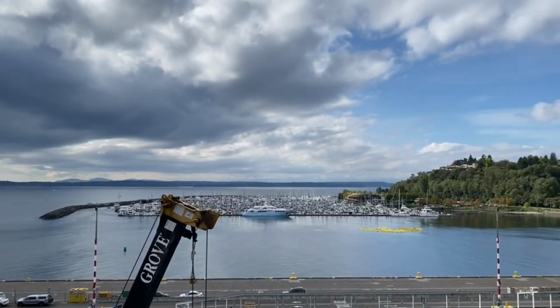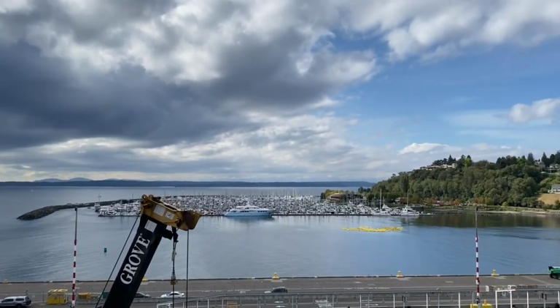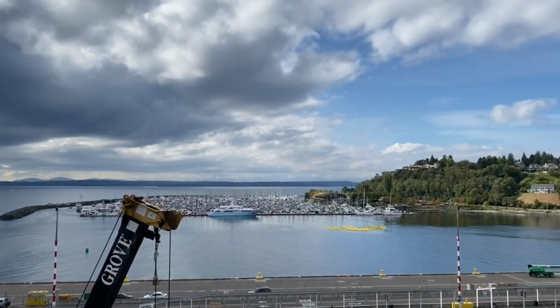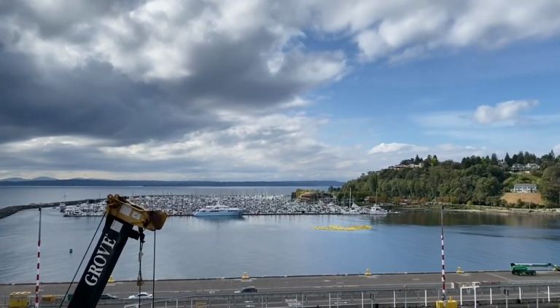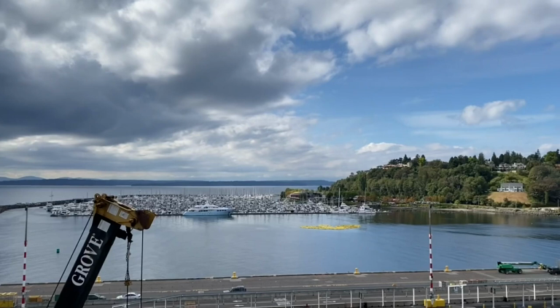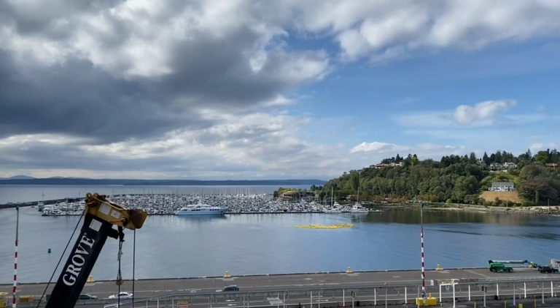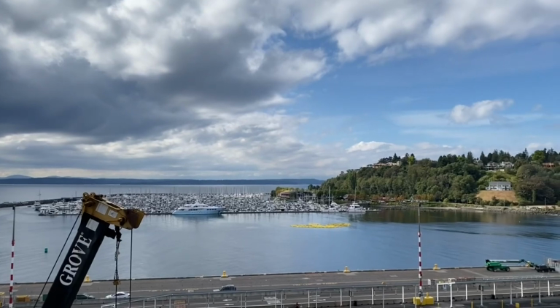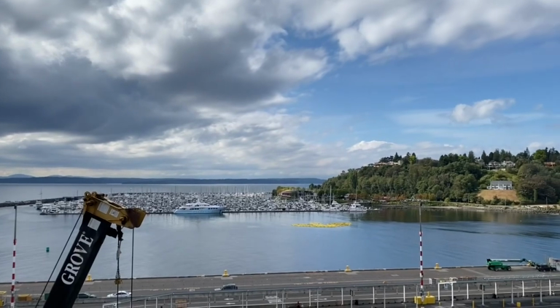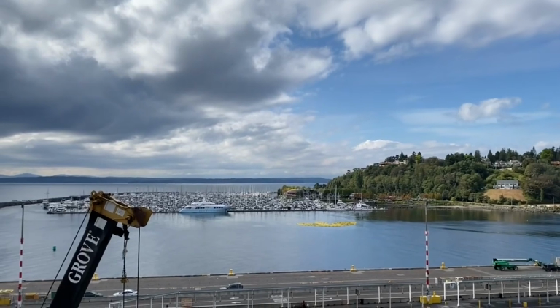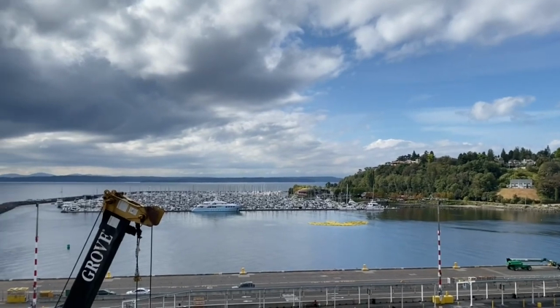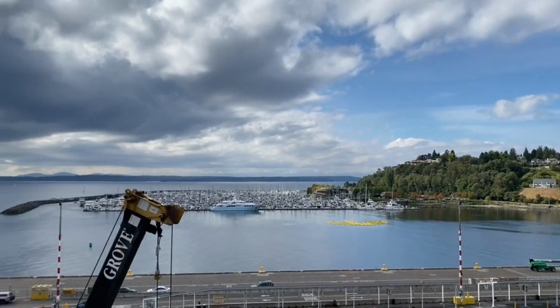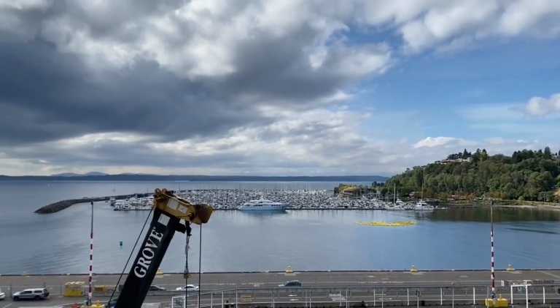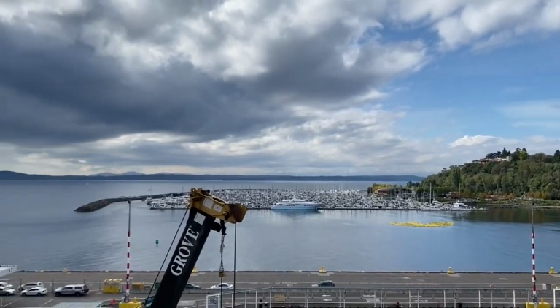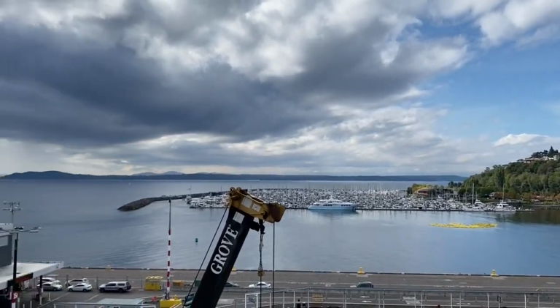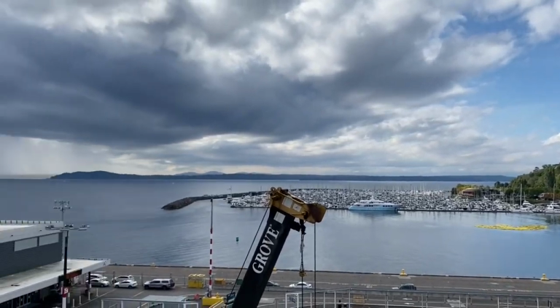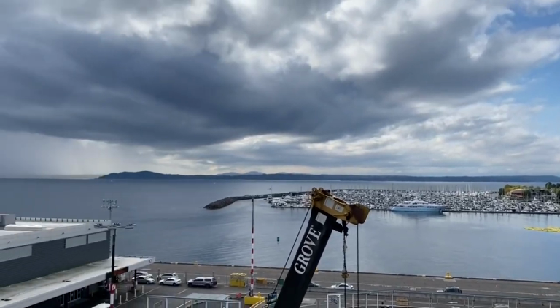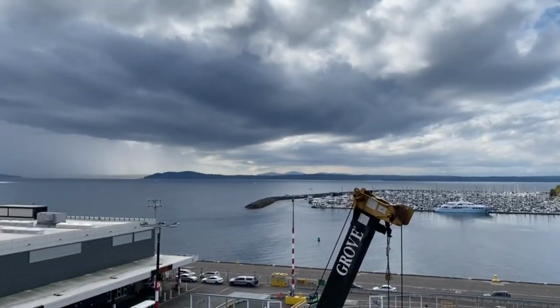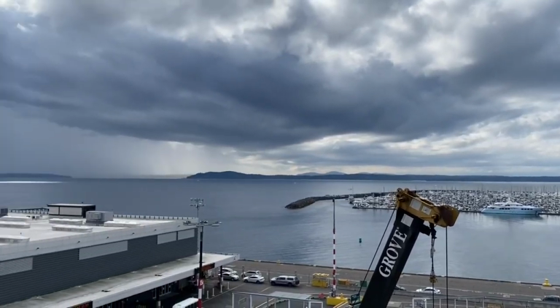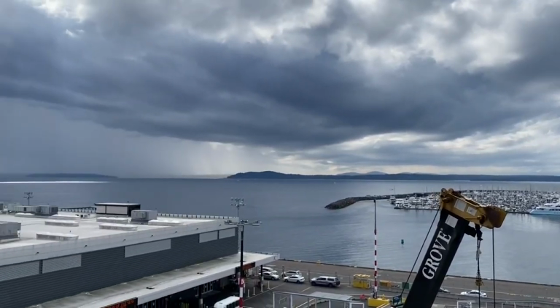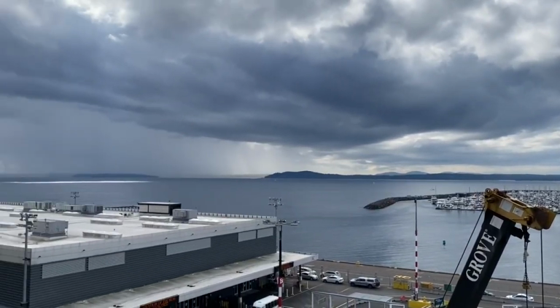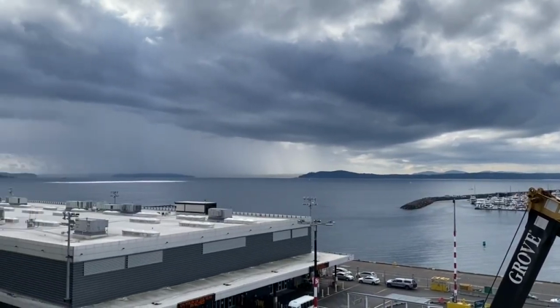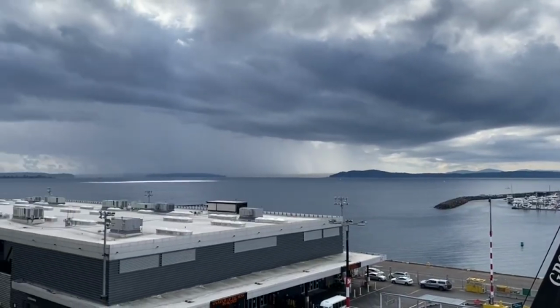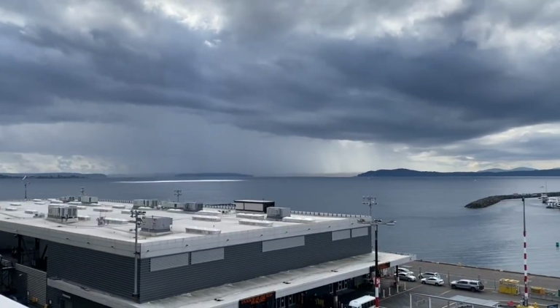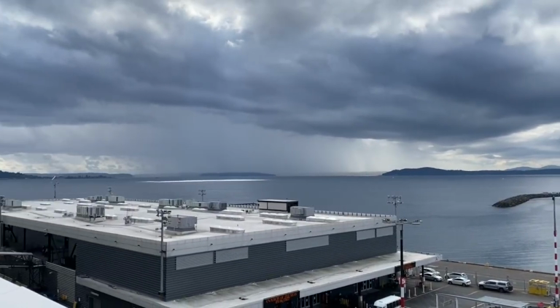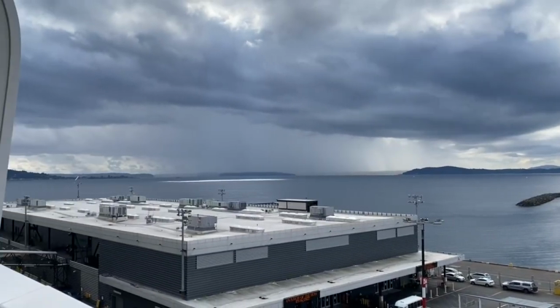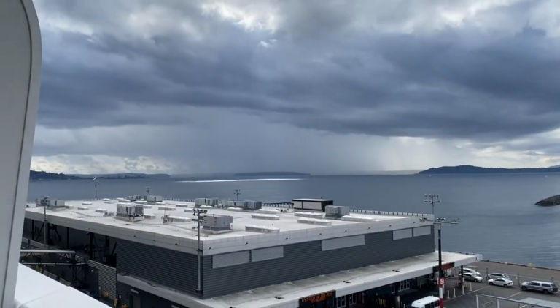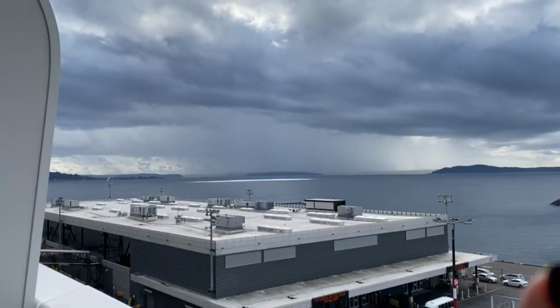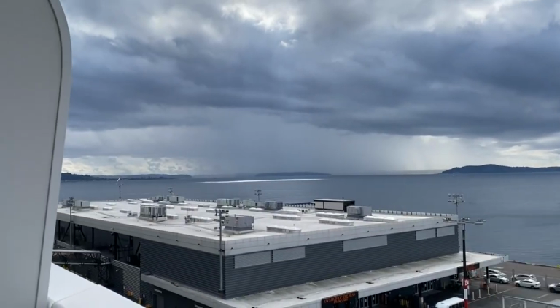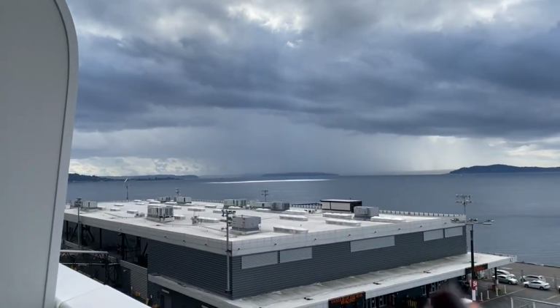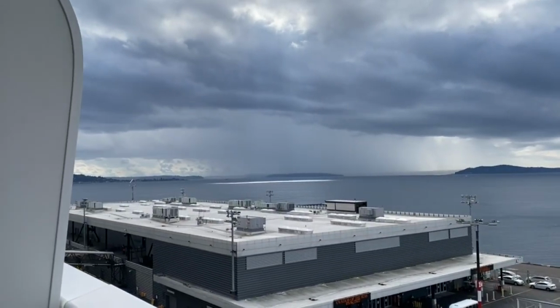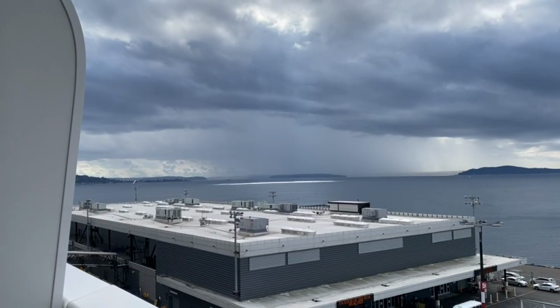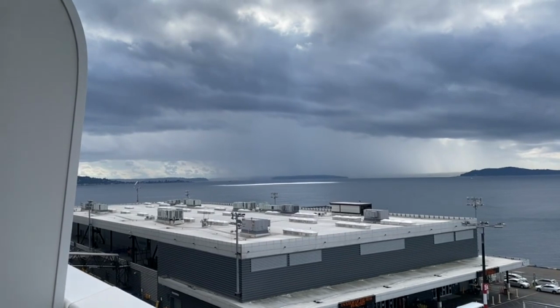It looks like we have some rain coming in right before we're about to leave, so we'll see what happens — but you can see it coming down over there.